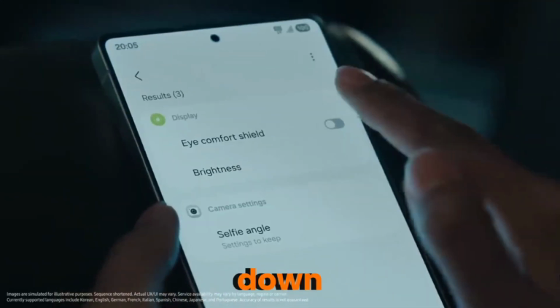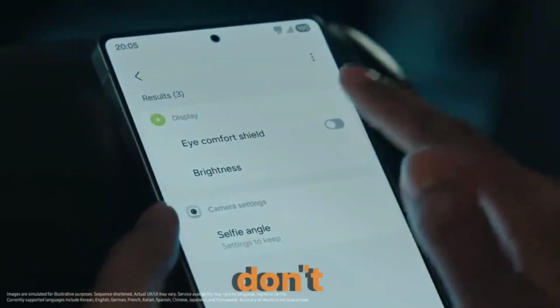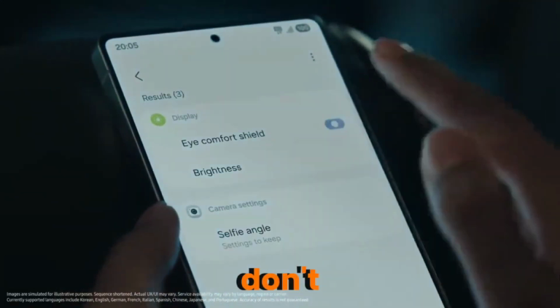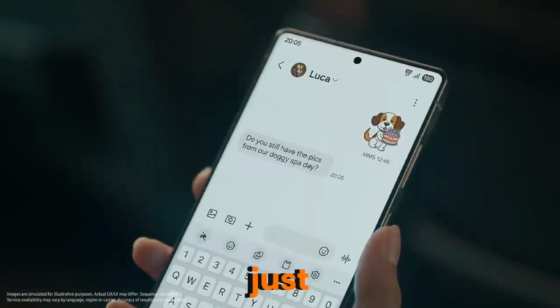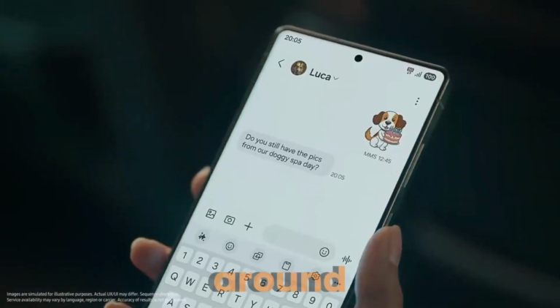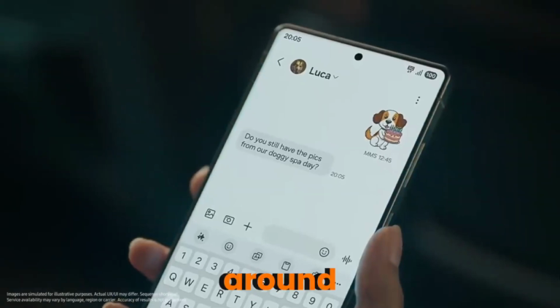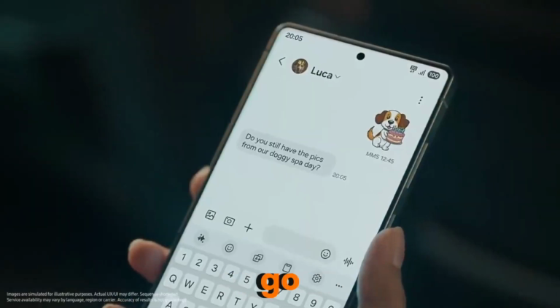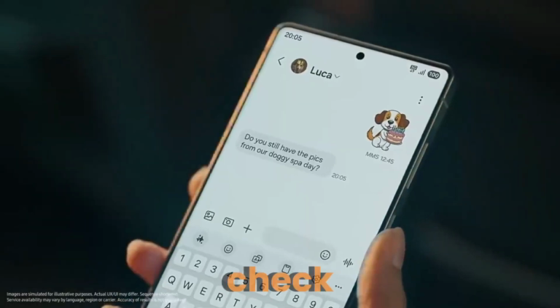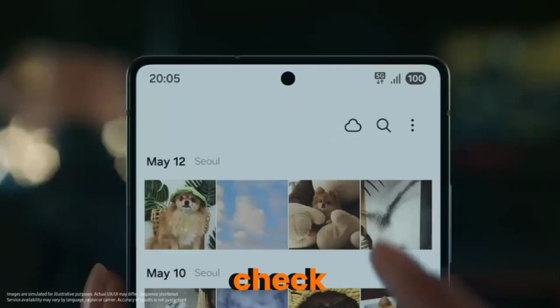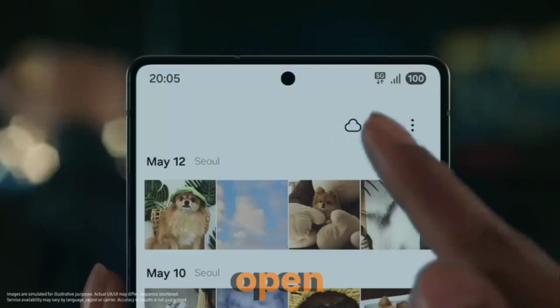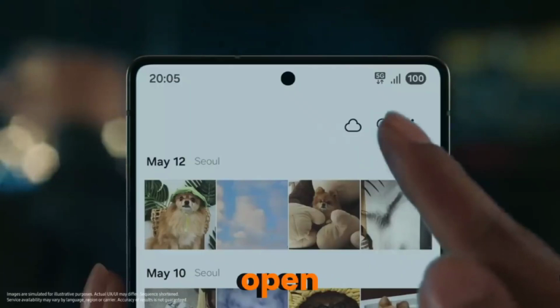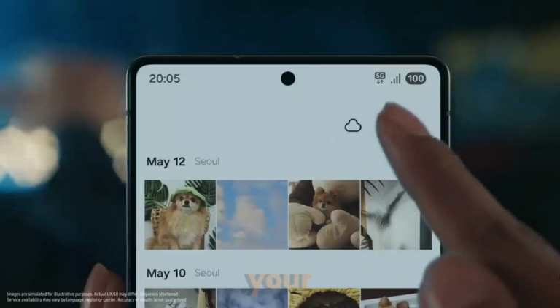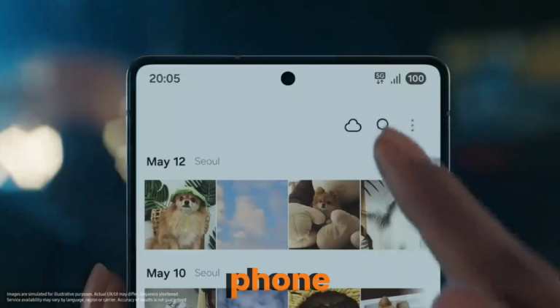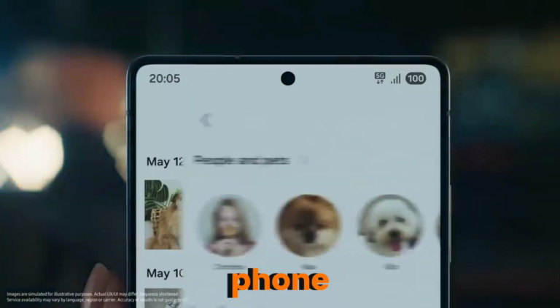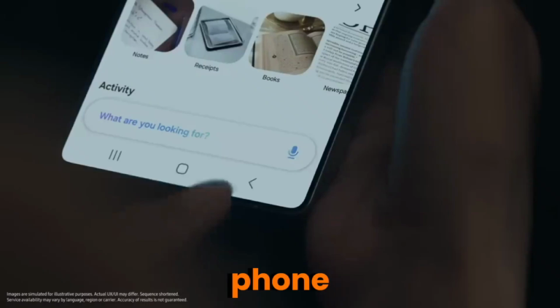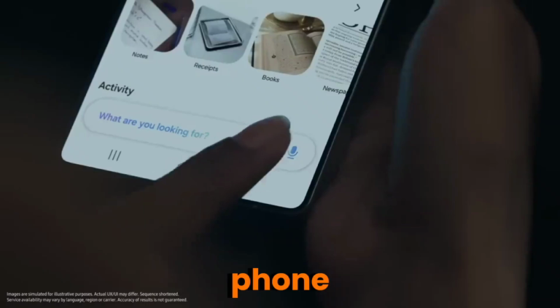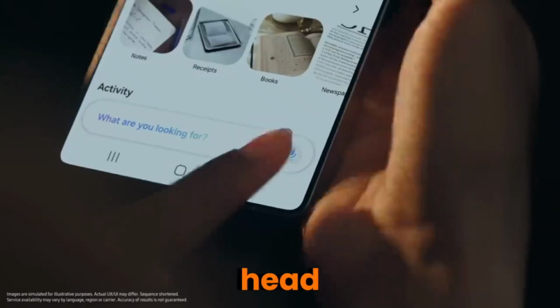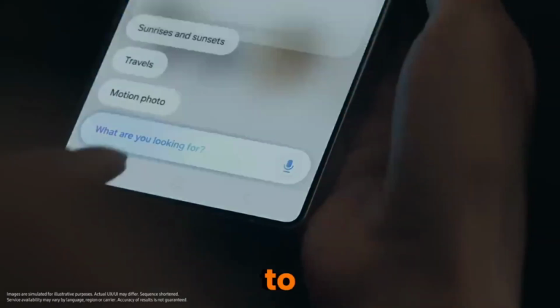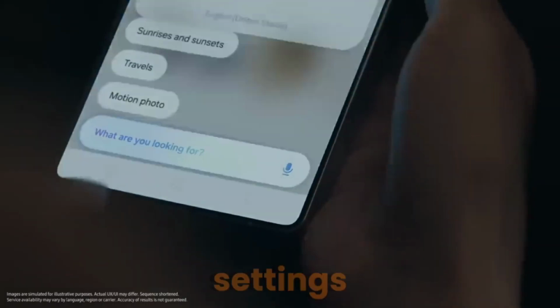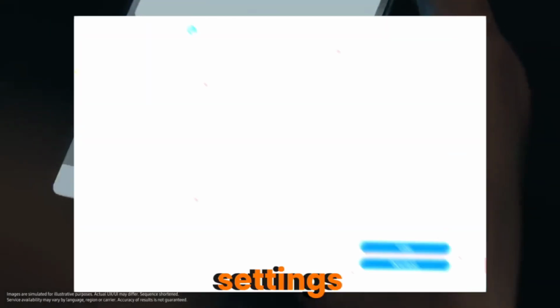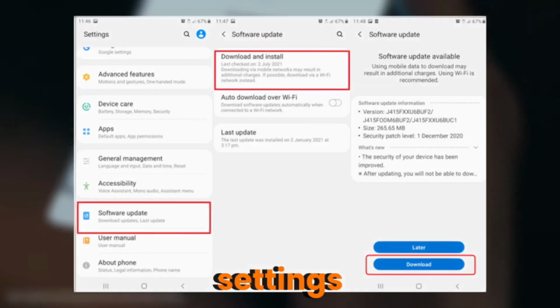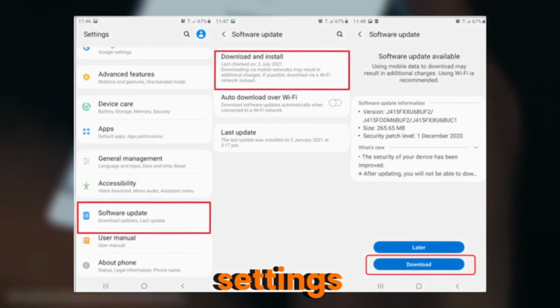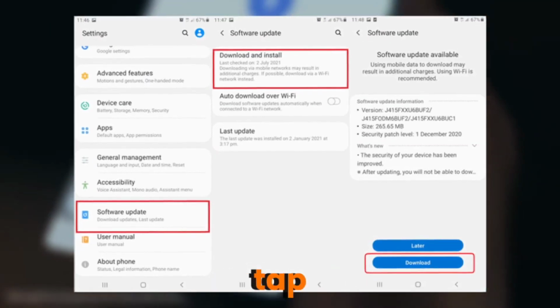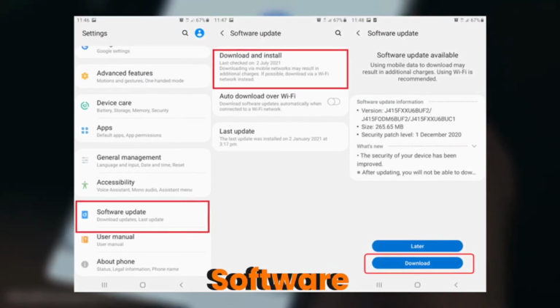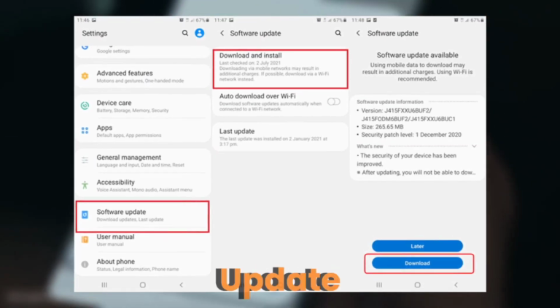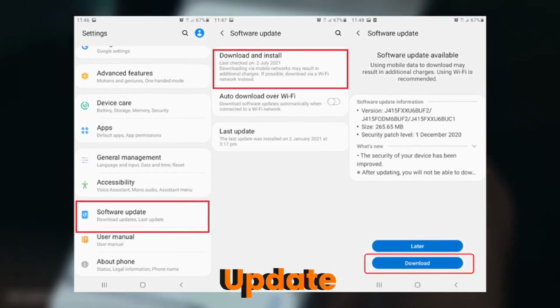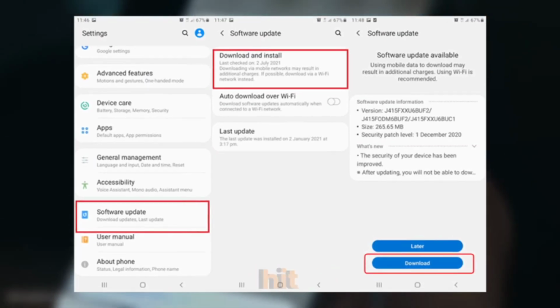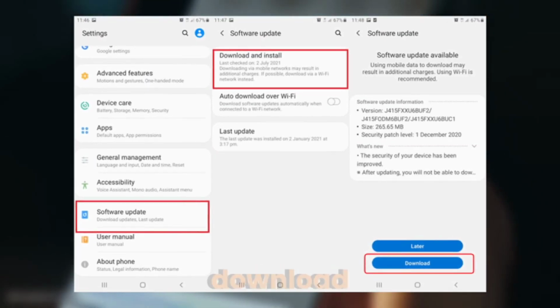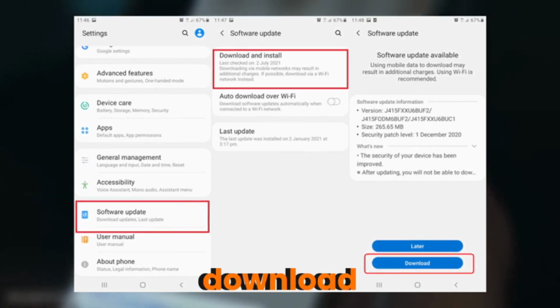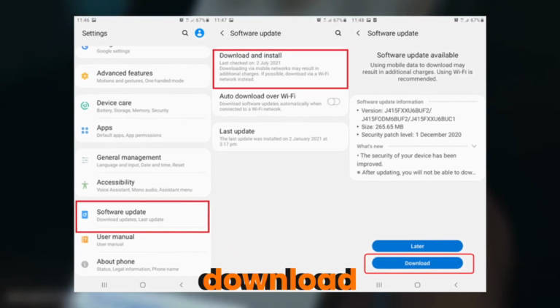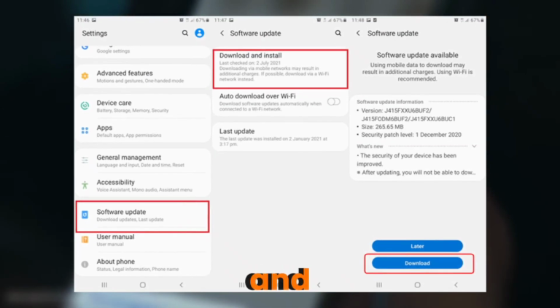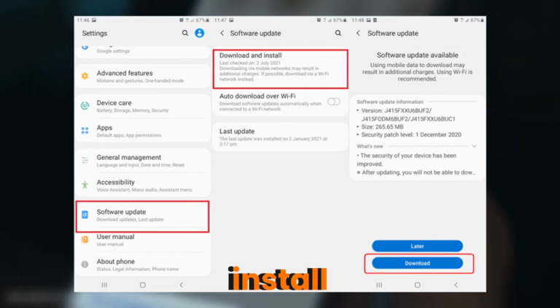But don't just wait around. Go check. Open your phone, head to Settings, tap Software Update, and hit Download and Install.